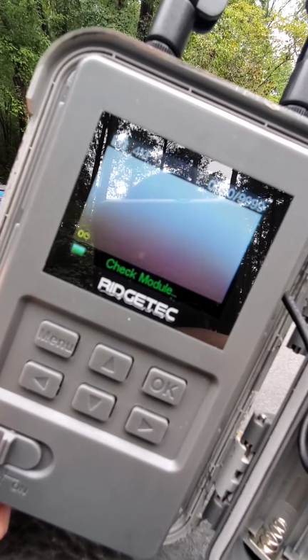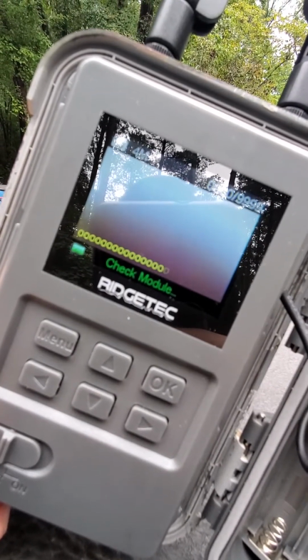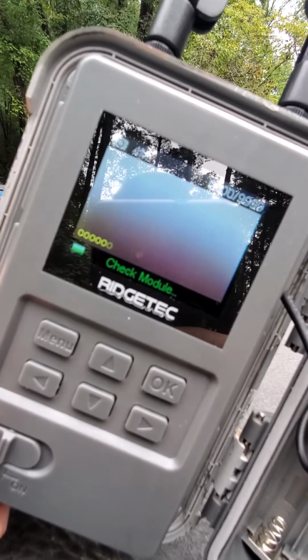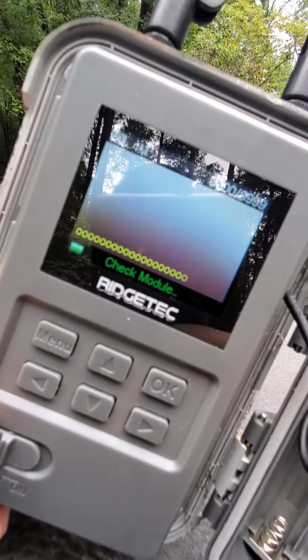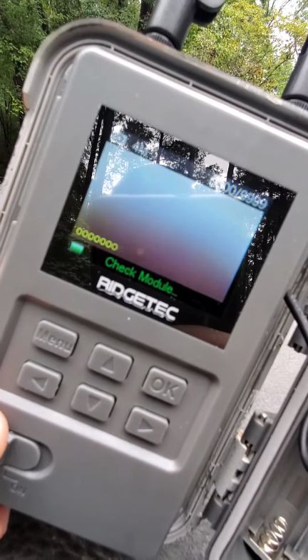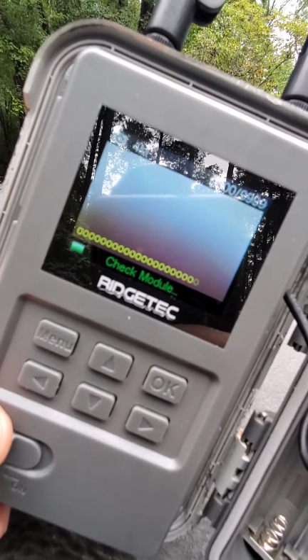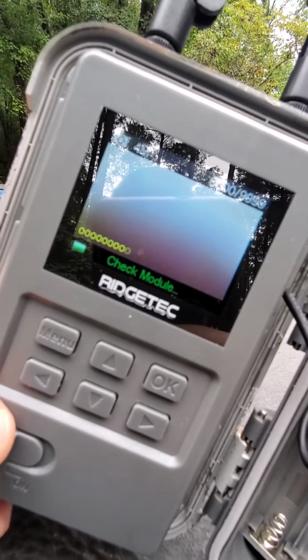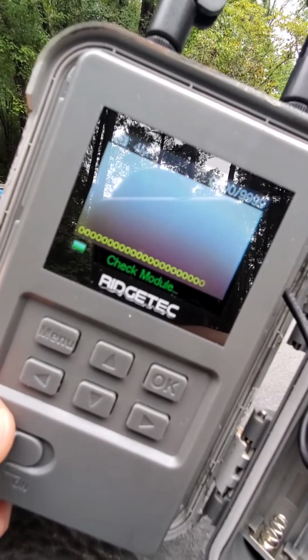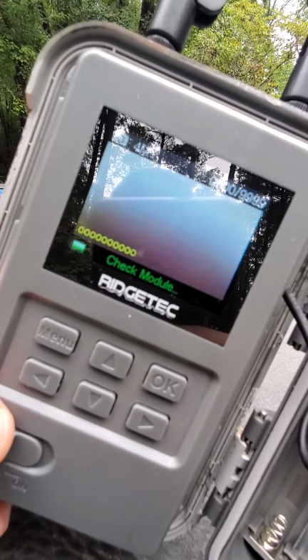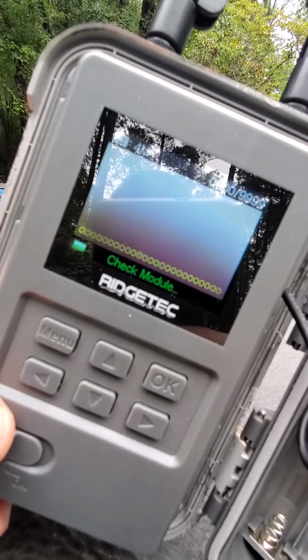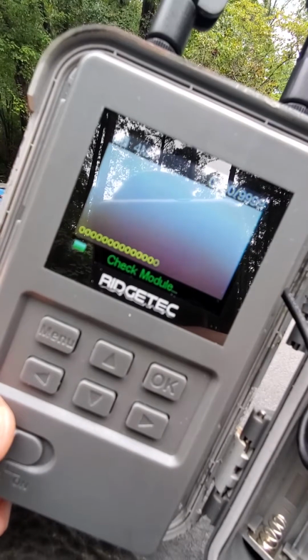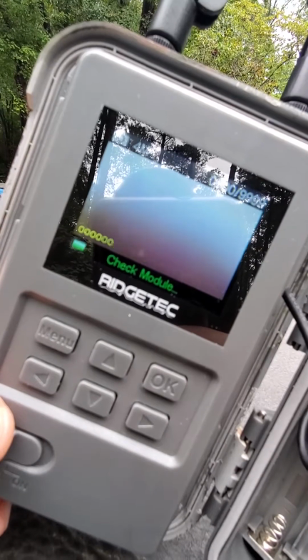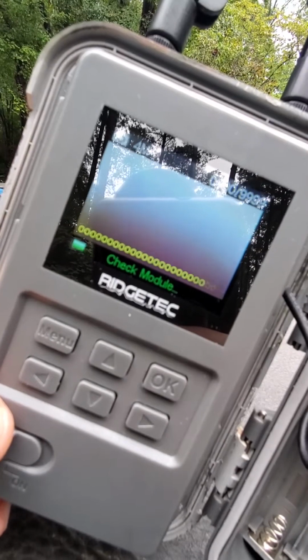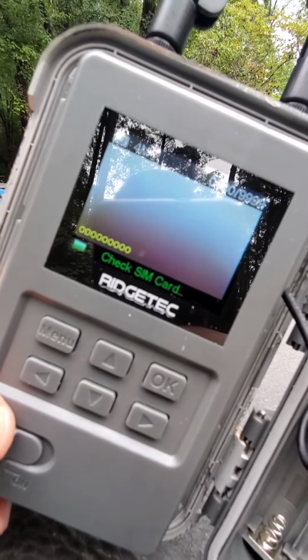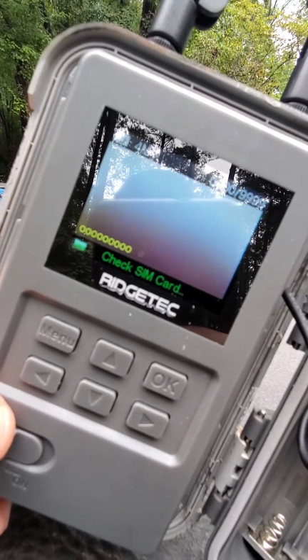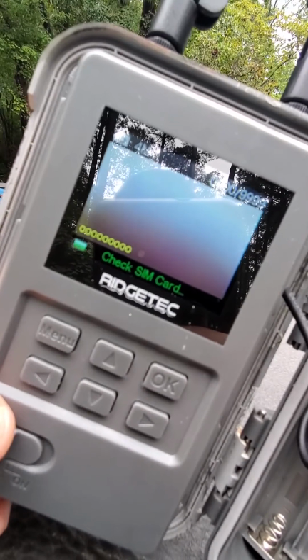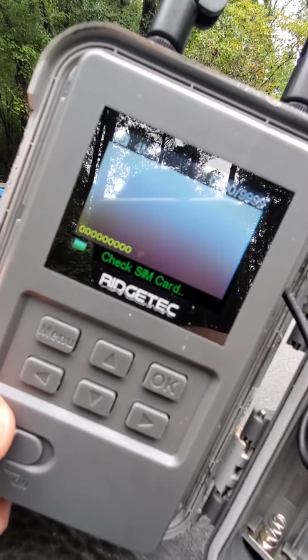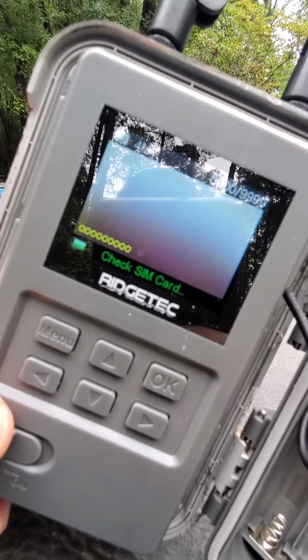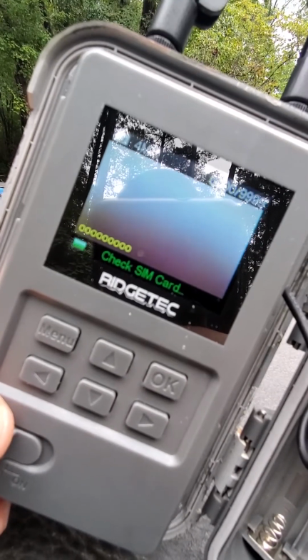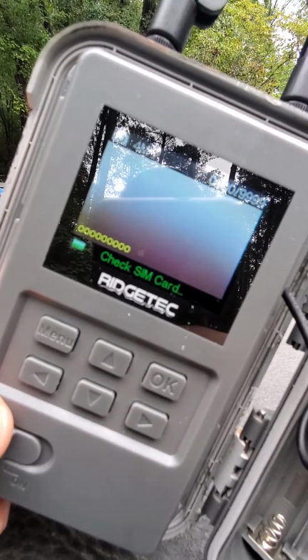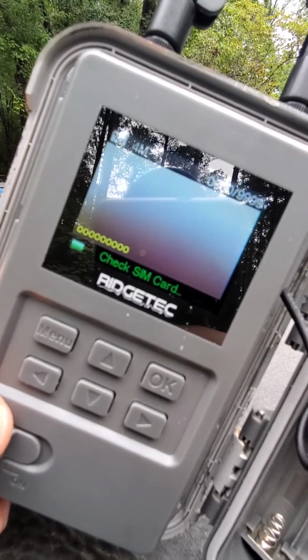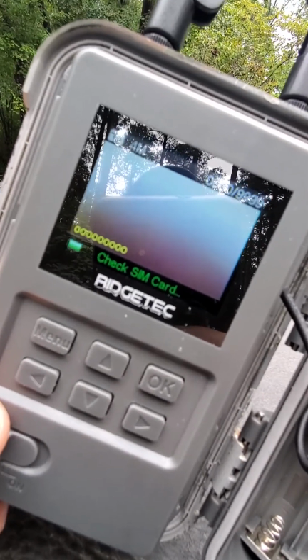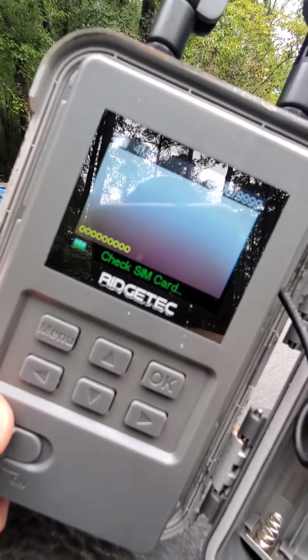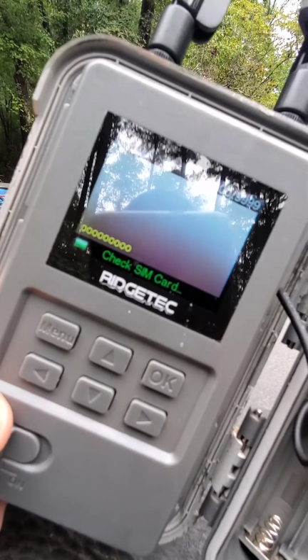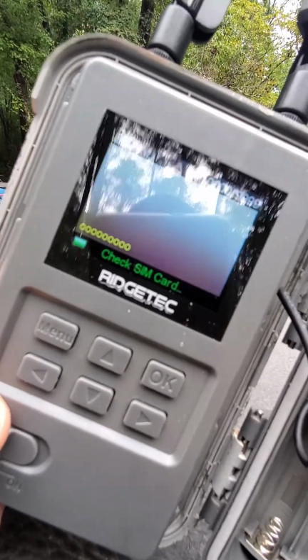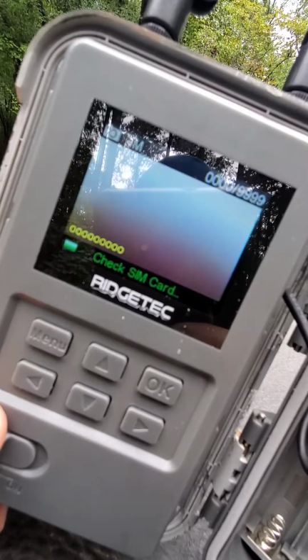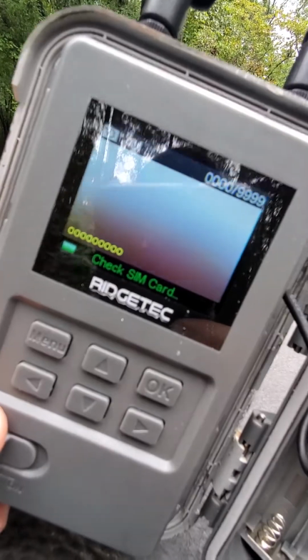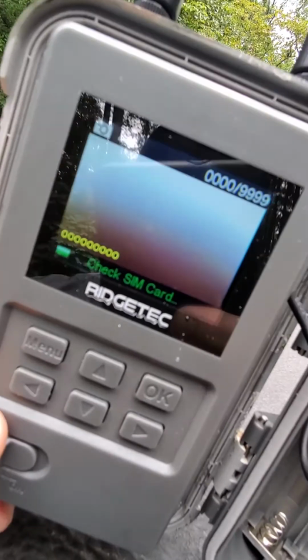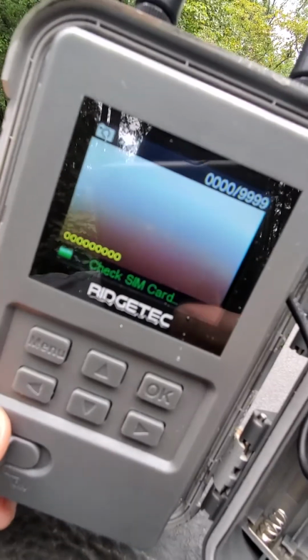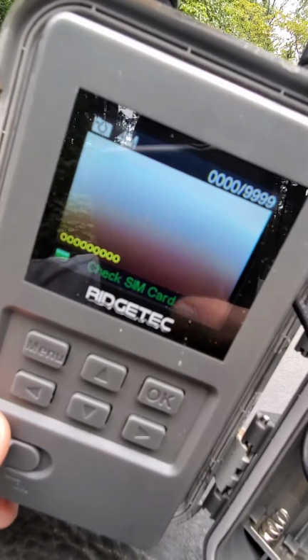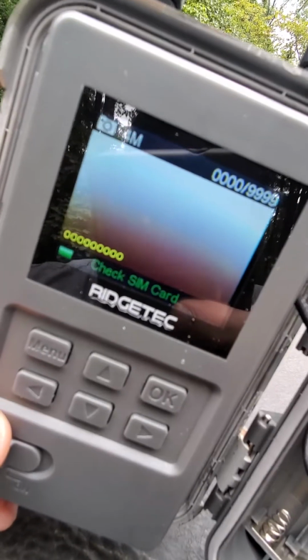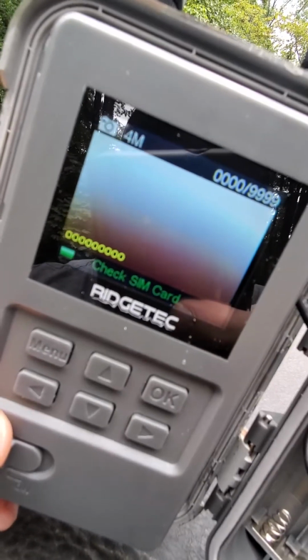What I did was I formatted that card. As soon as I formatted that card, boom — it found 4G signal.